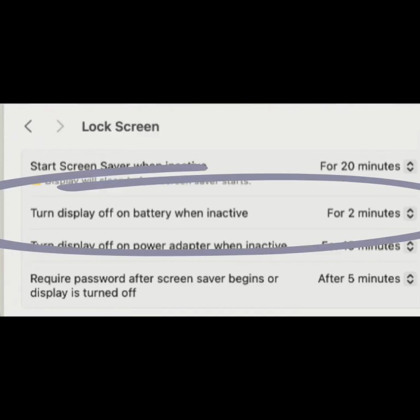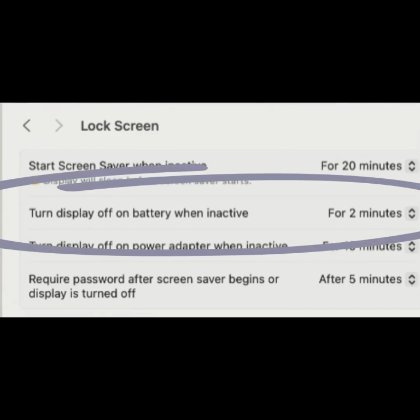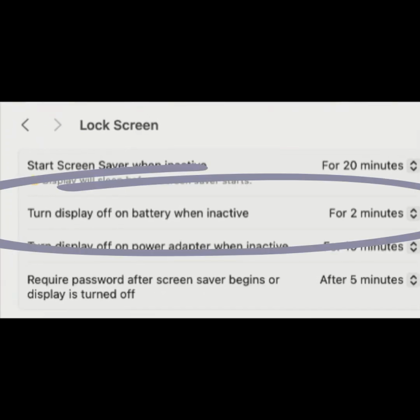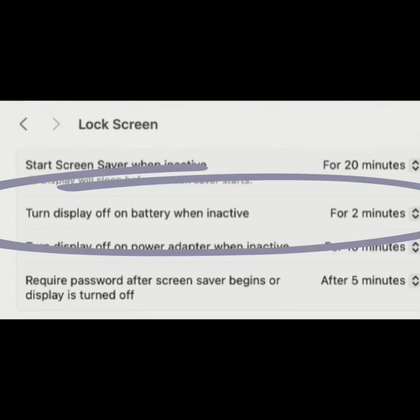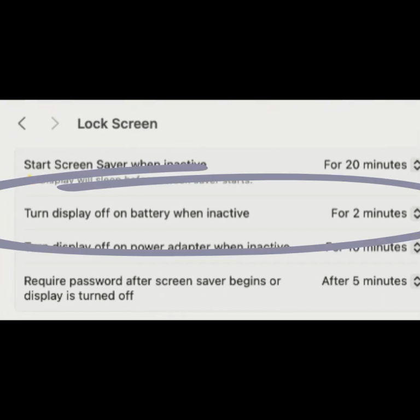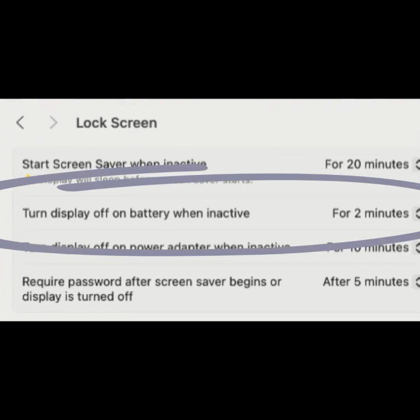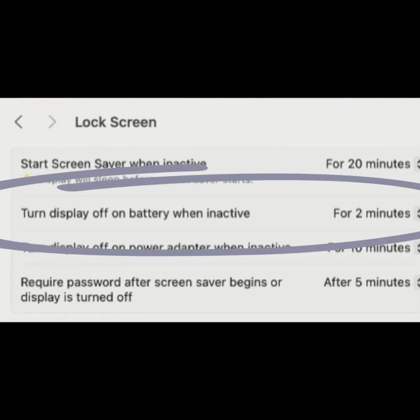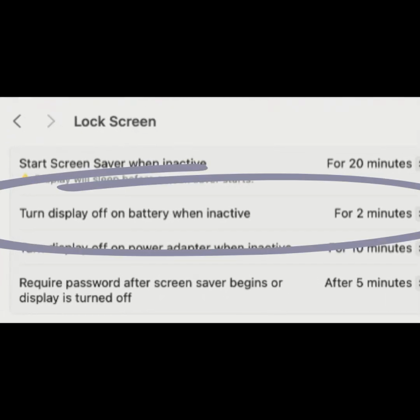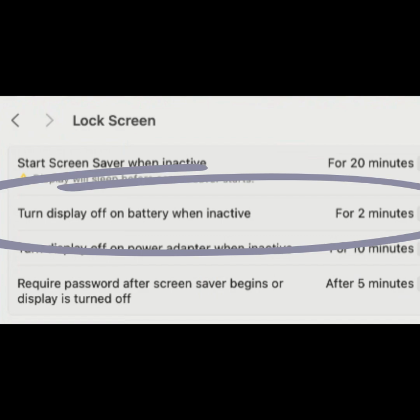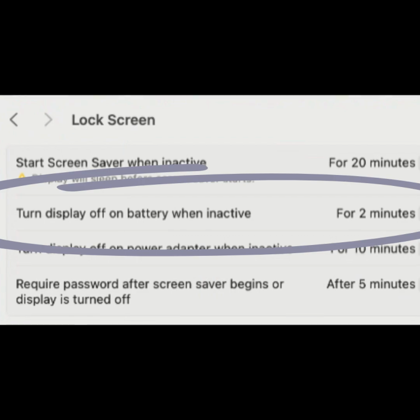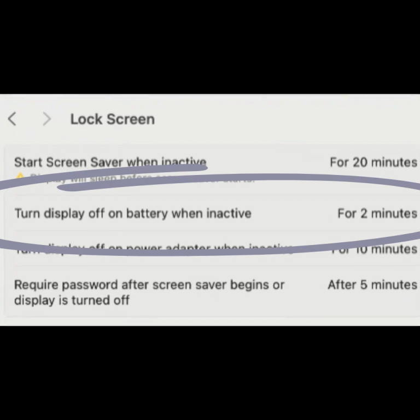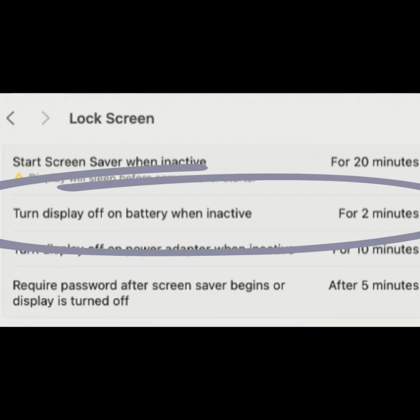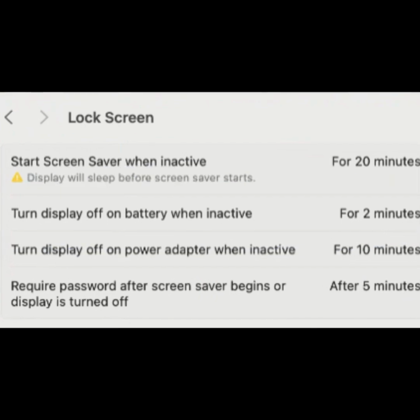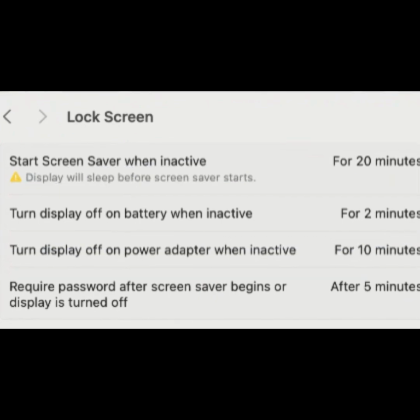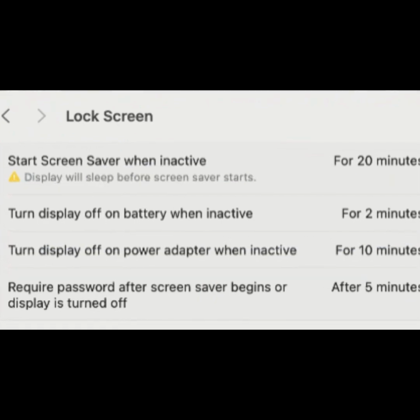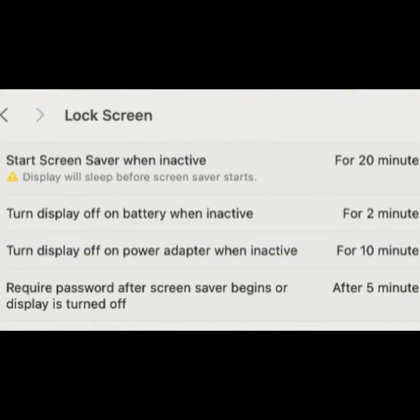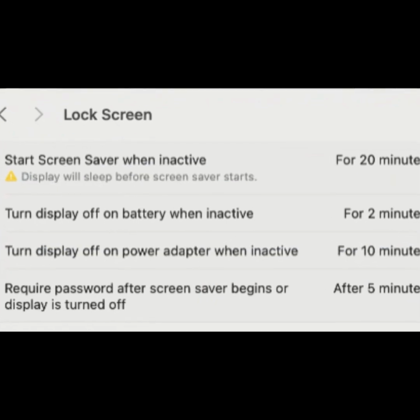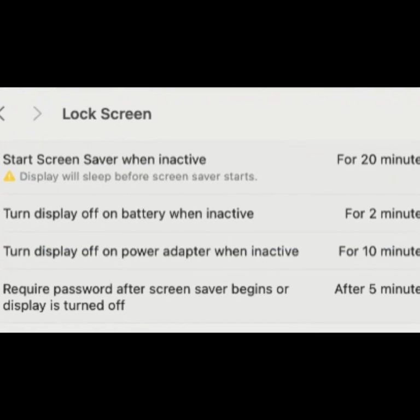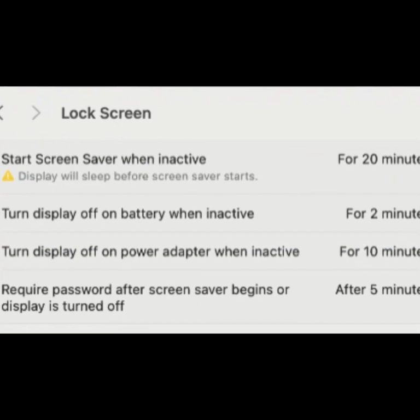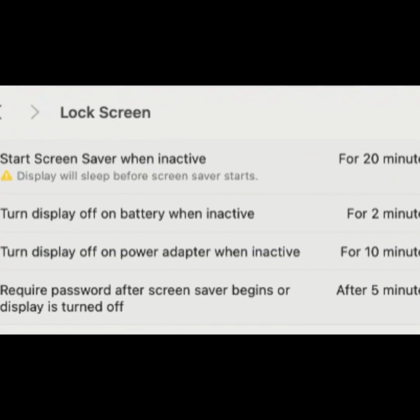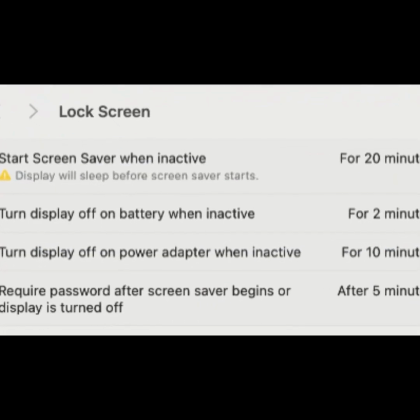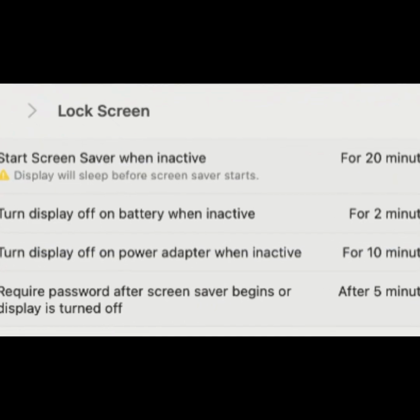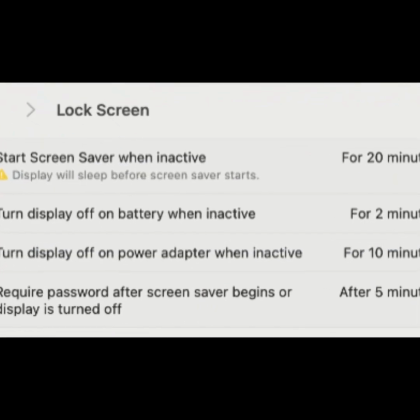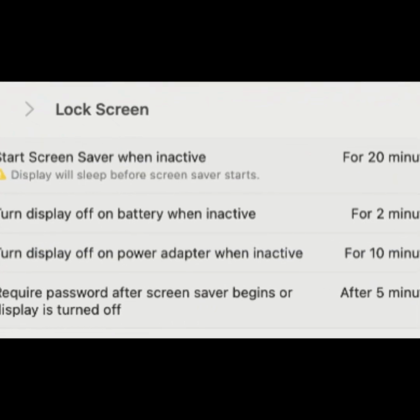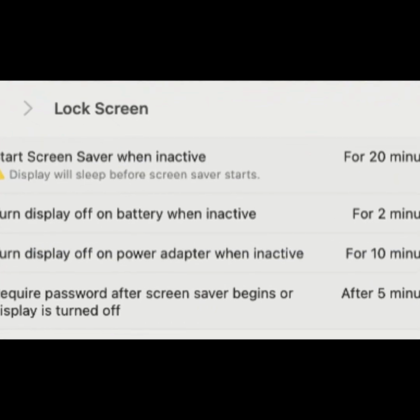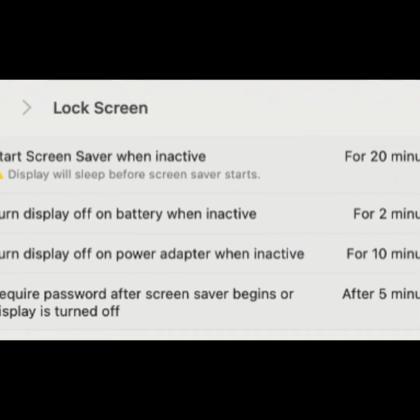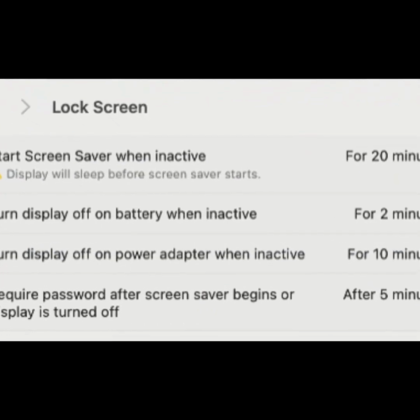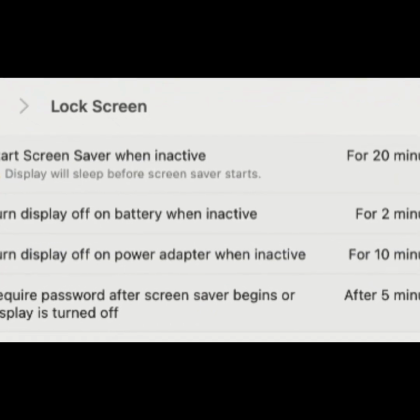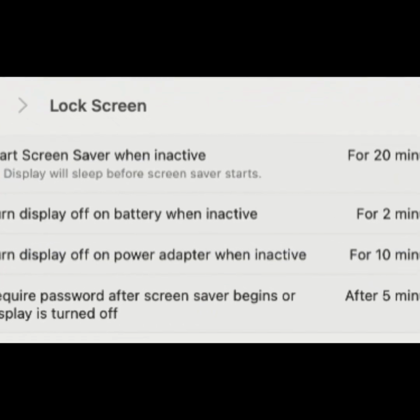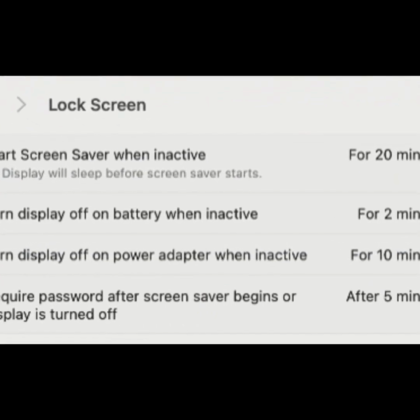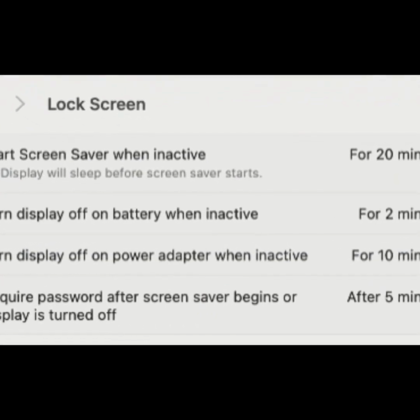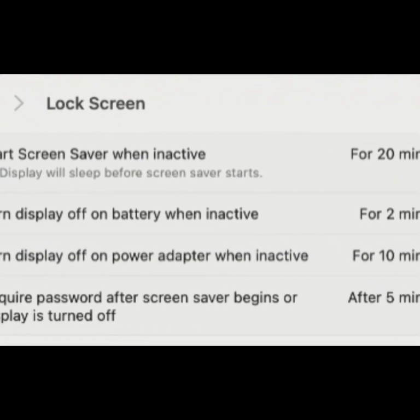Turn display off on battery when inactive. This setting applies when your MacBook is running on battery.